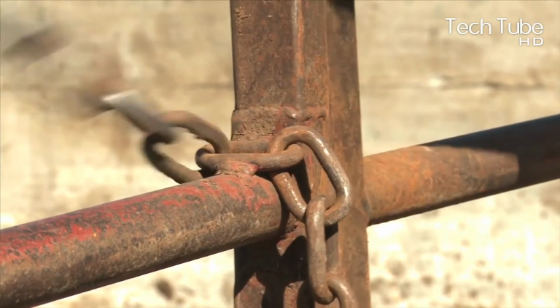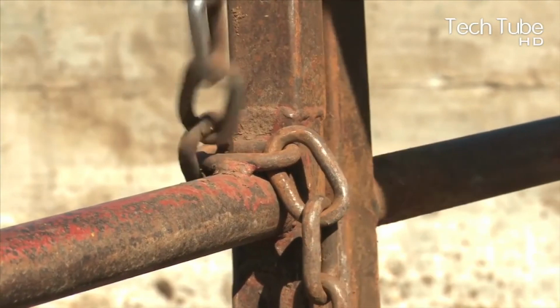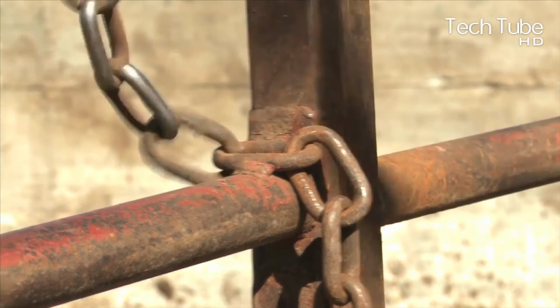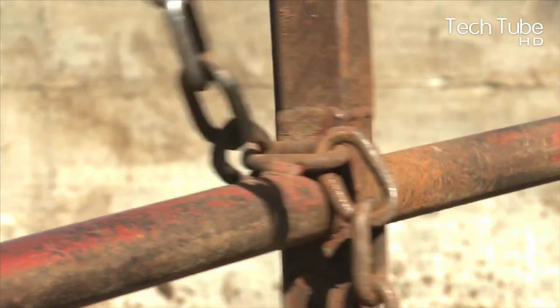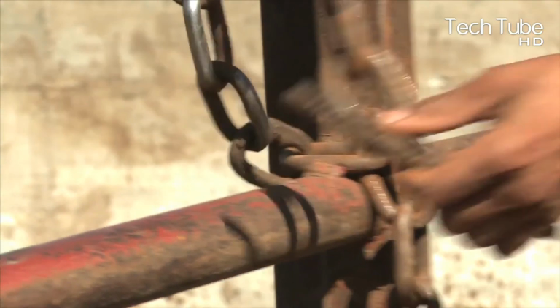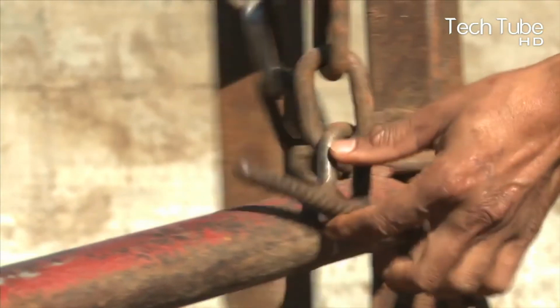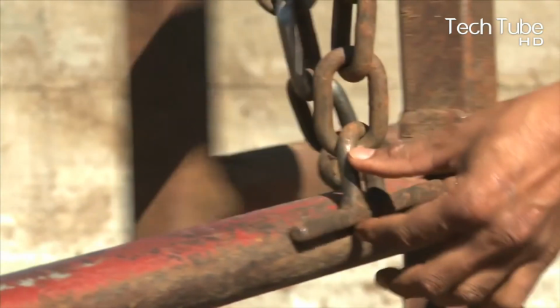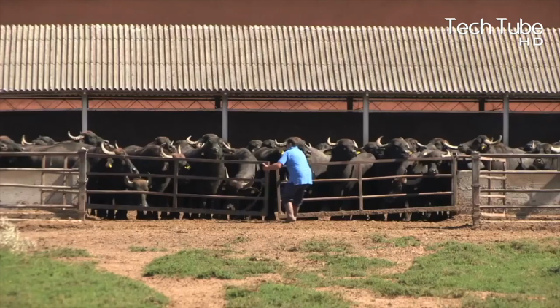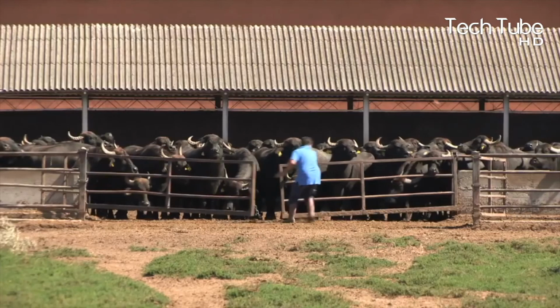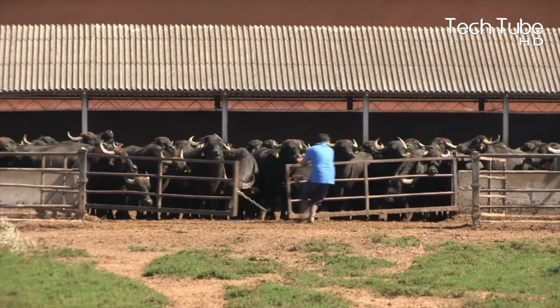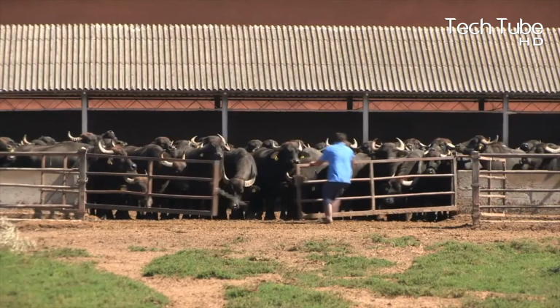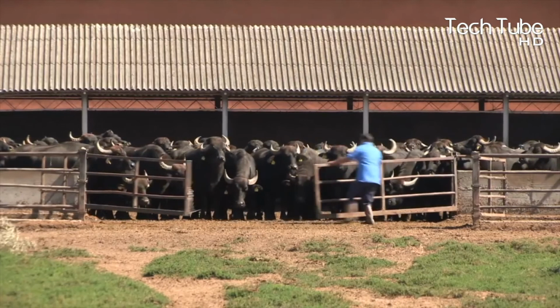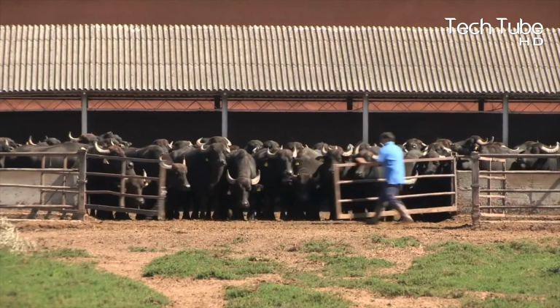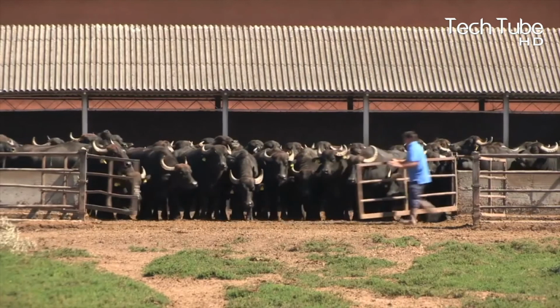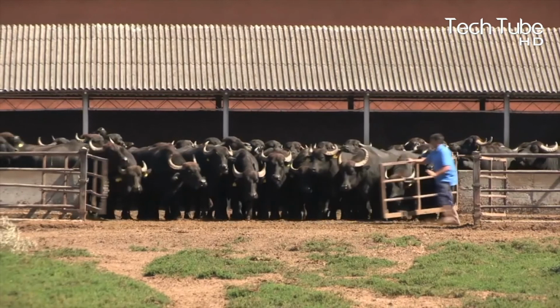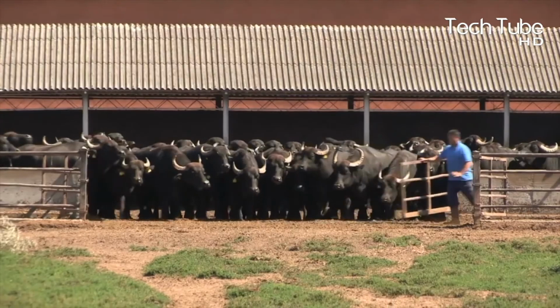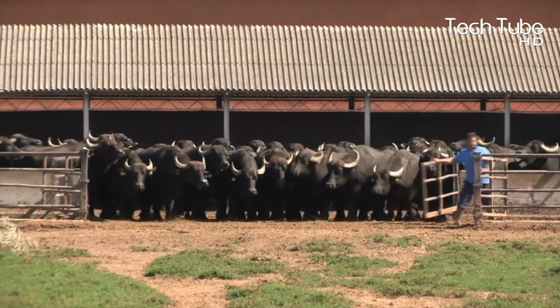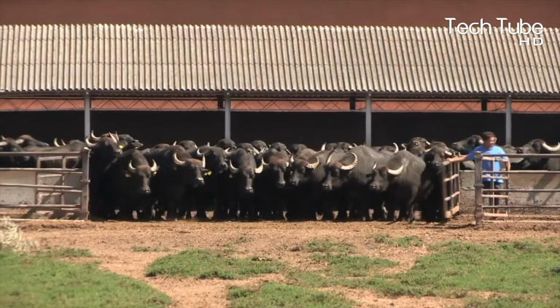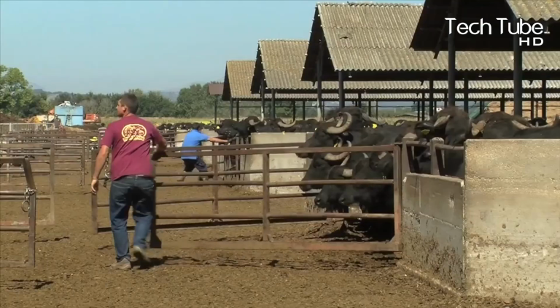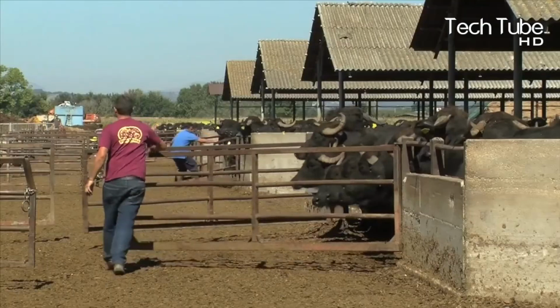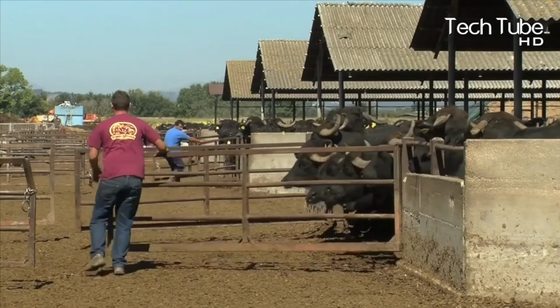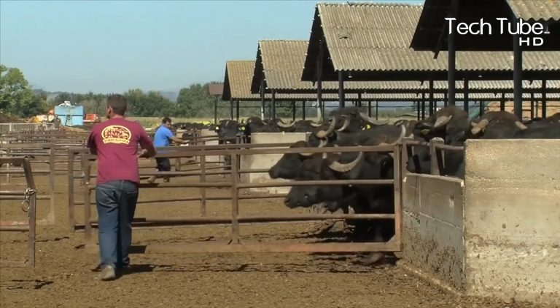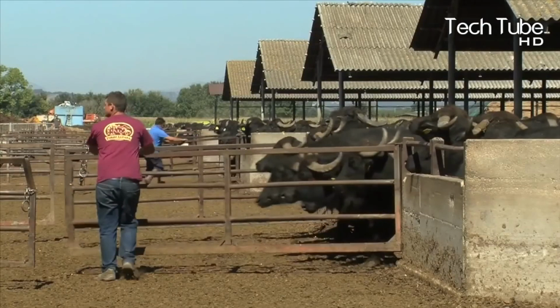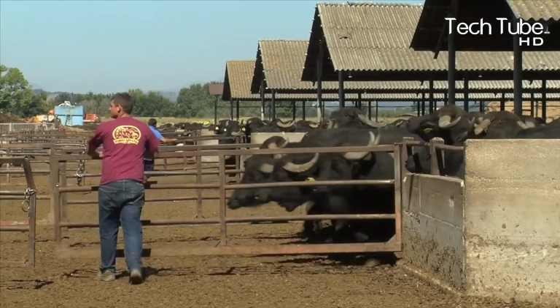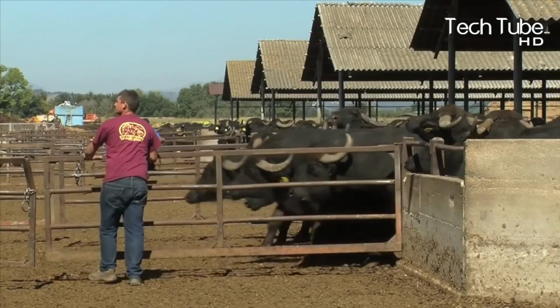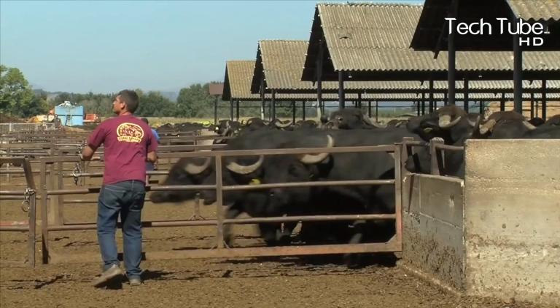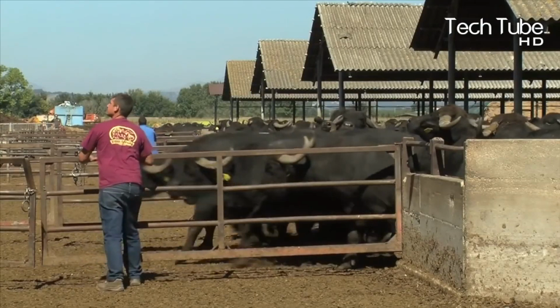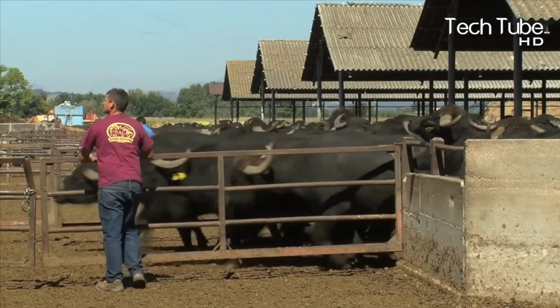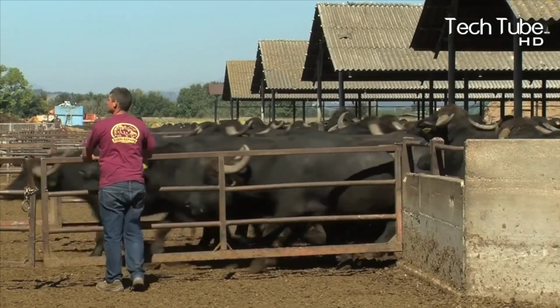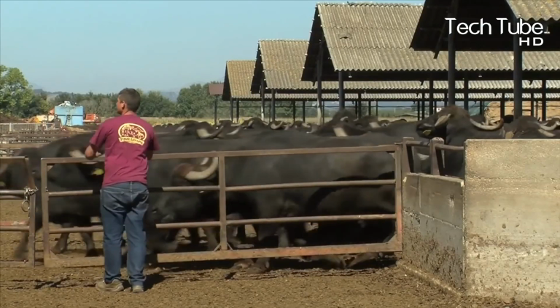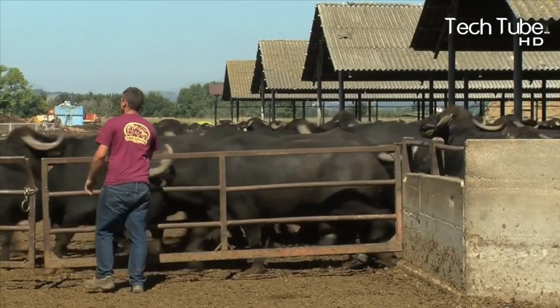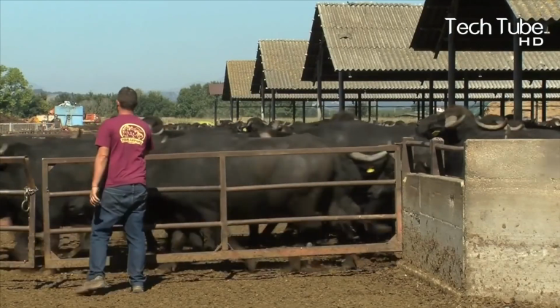Wonderful Water Buffalo Farming. Amazing Buffalo Dairy Farm Modern Technology. Buffalo Farming.